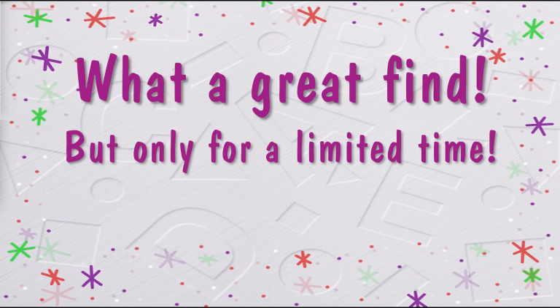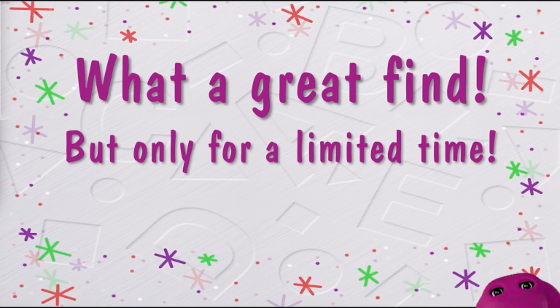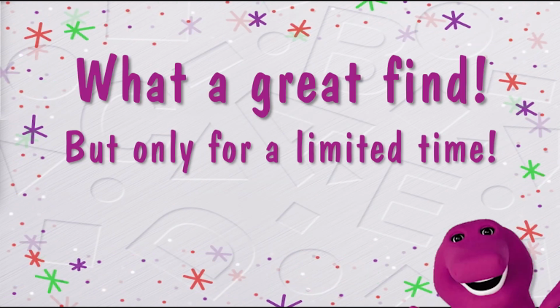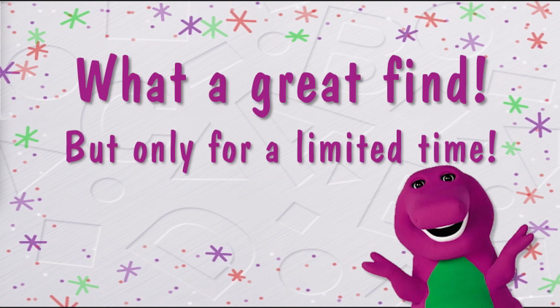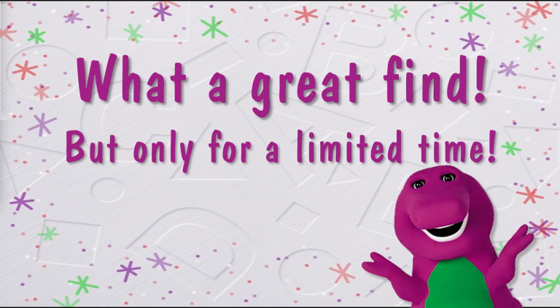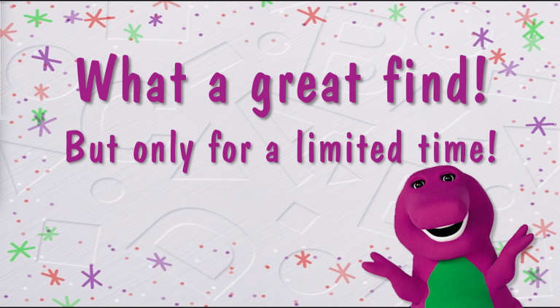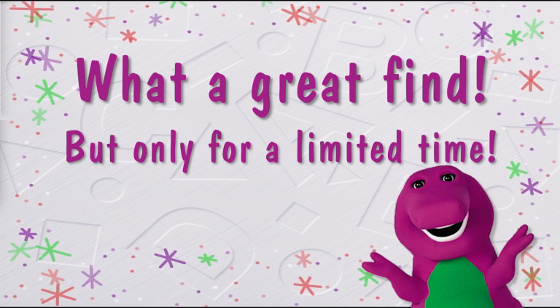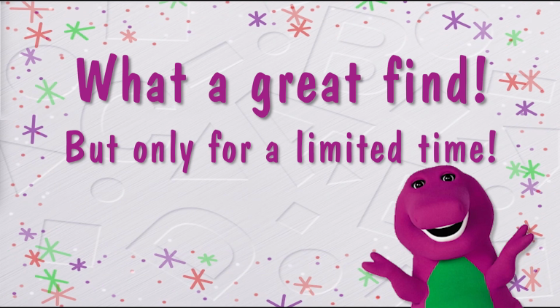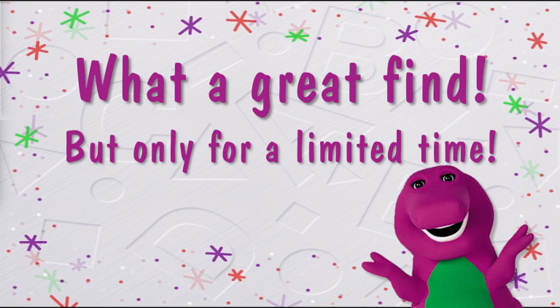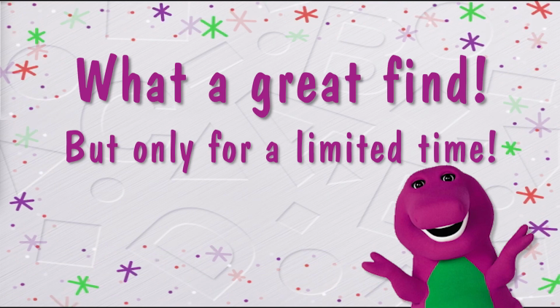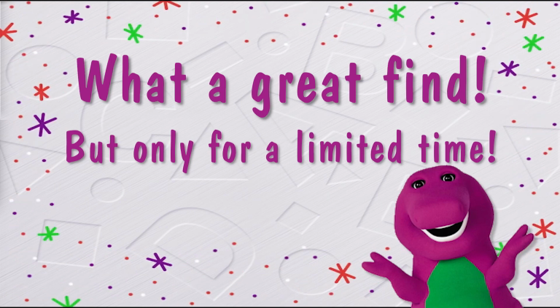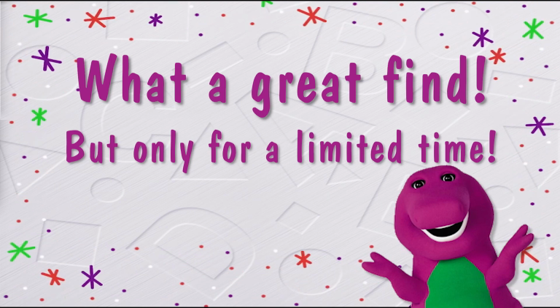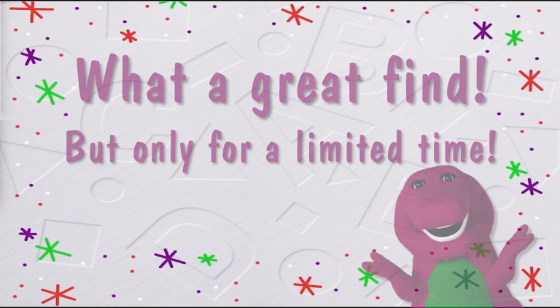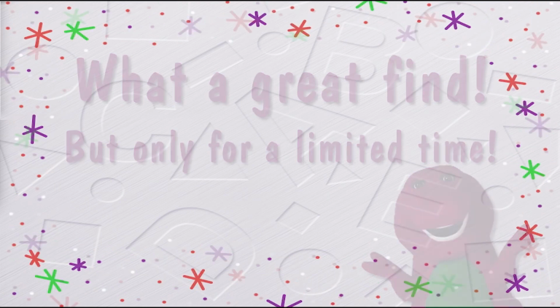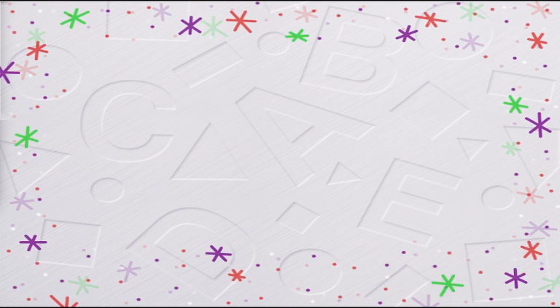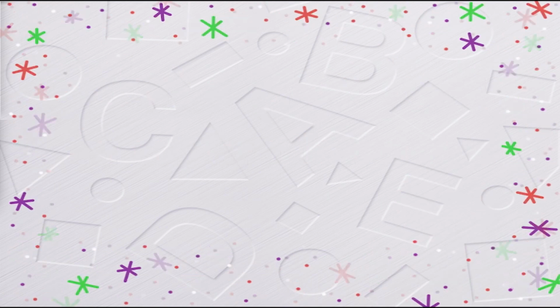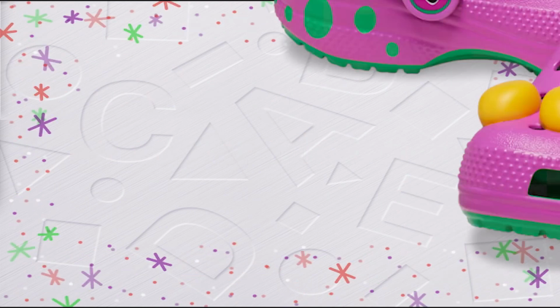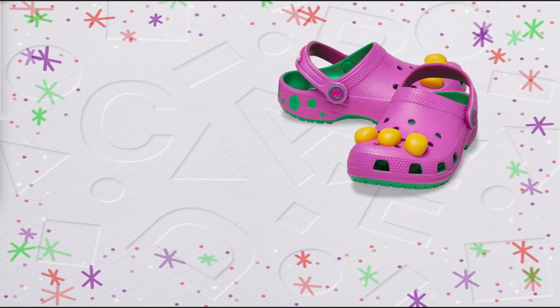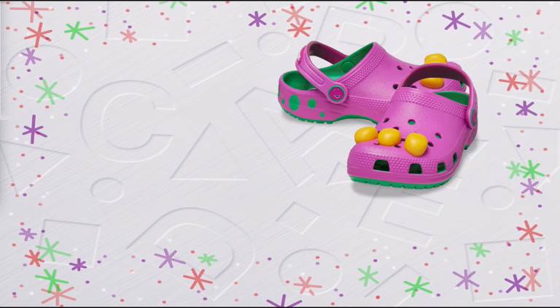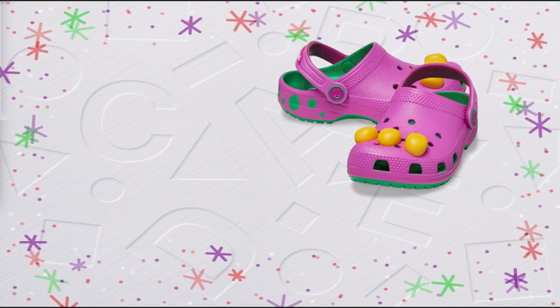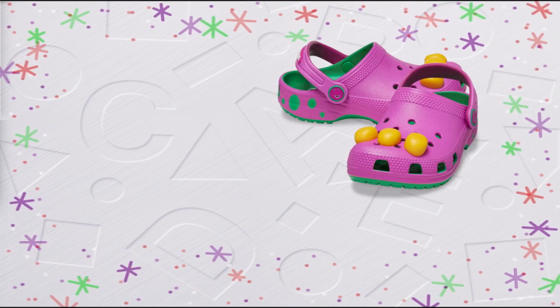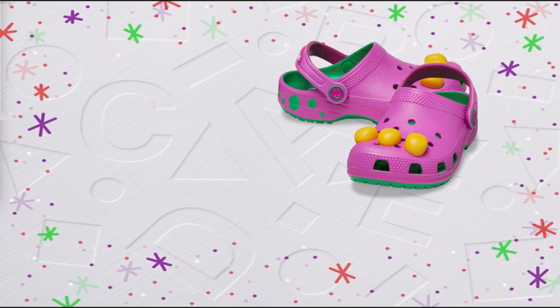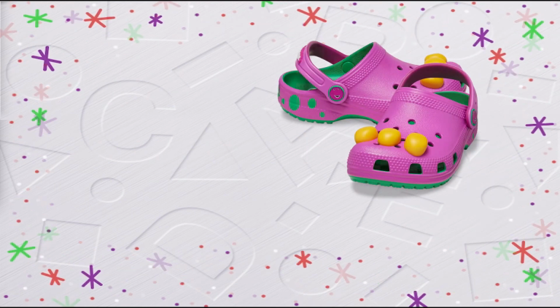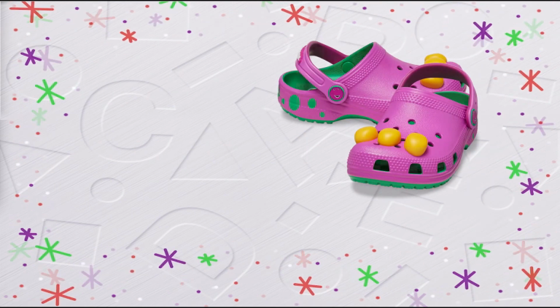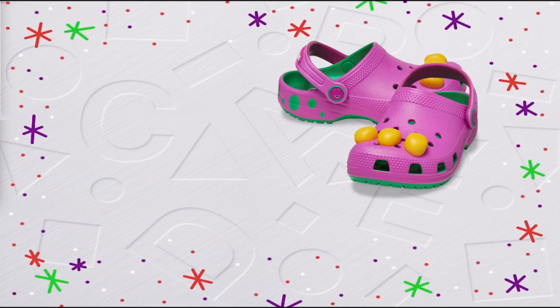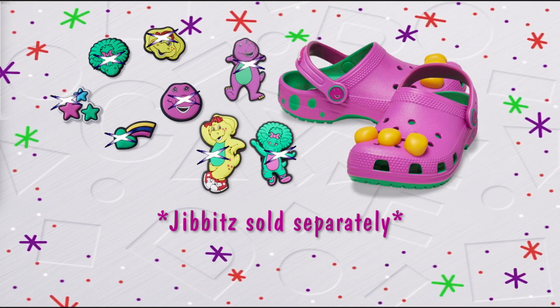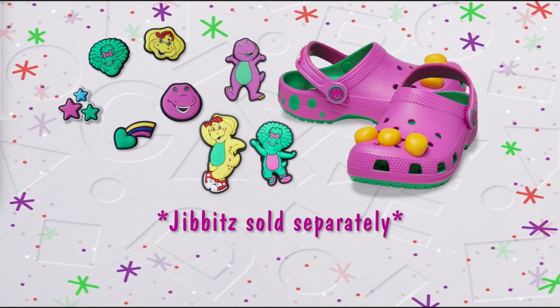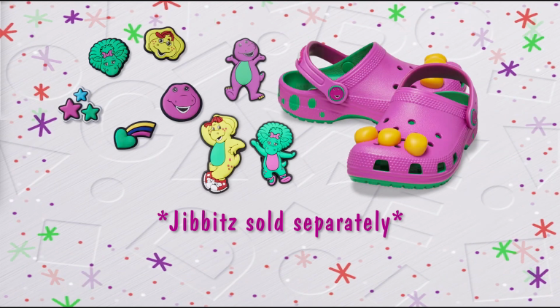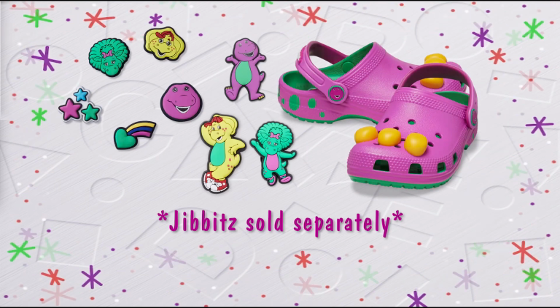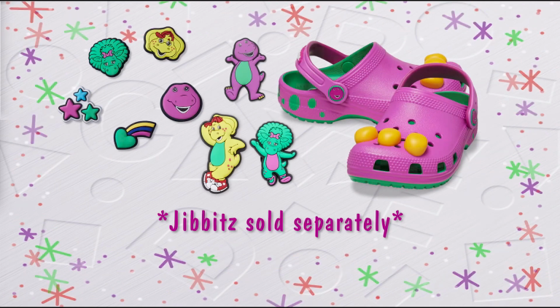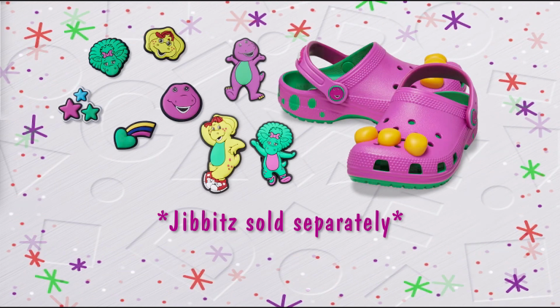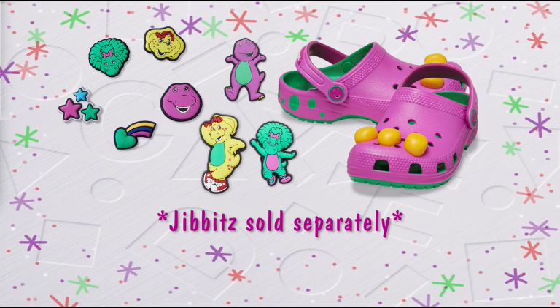Oh boy, oh boy! Get your Barney Crocs today. Giblets sold separately.